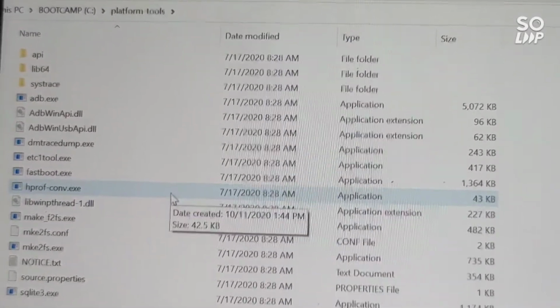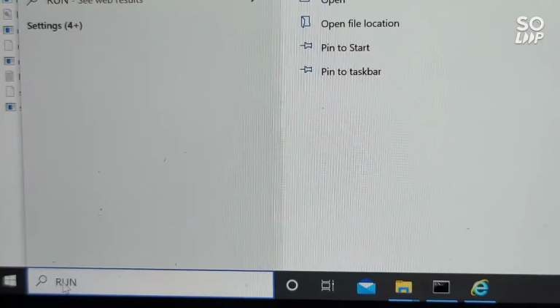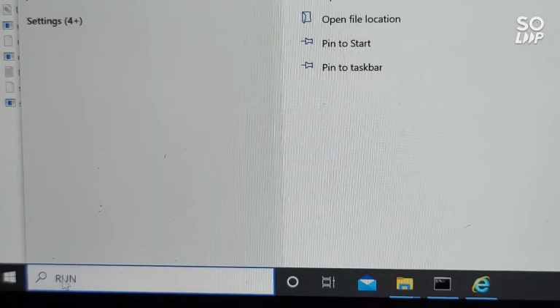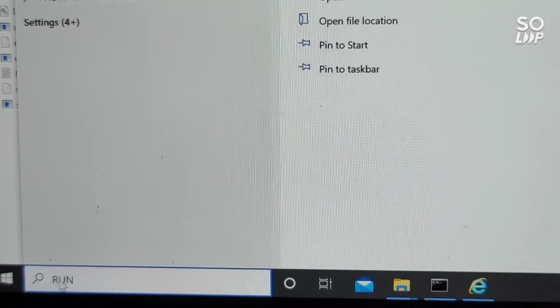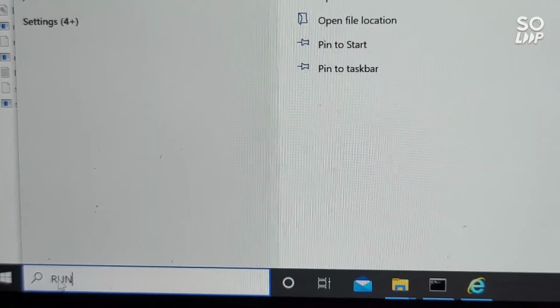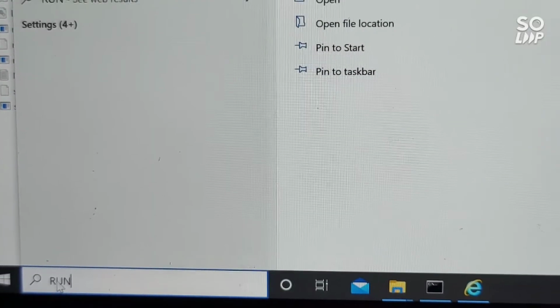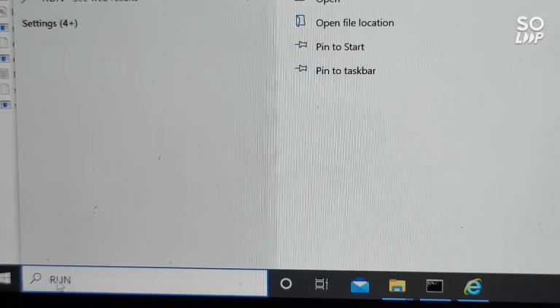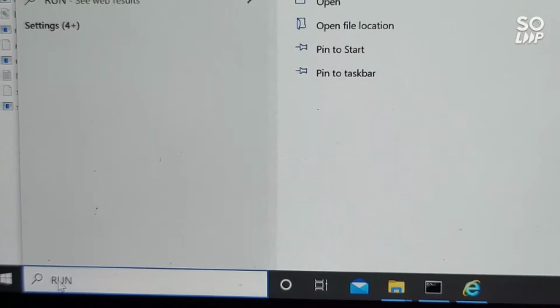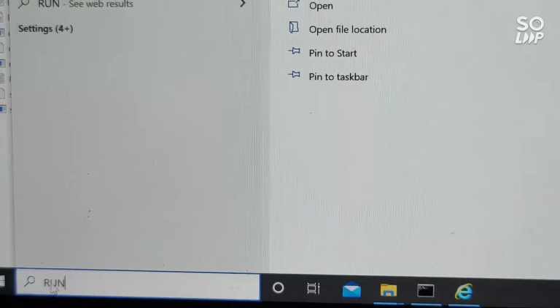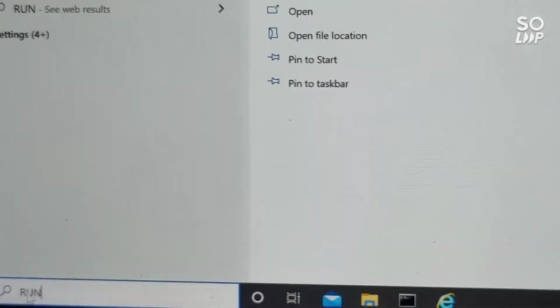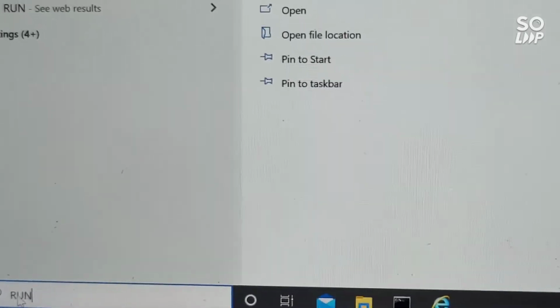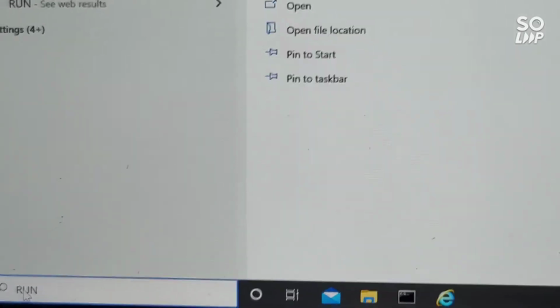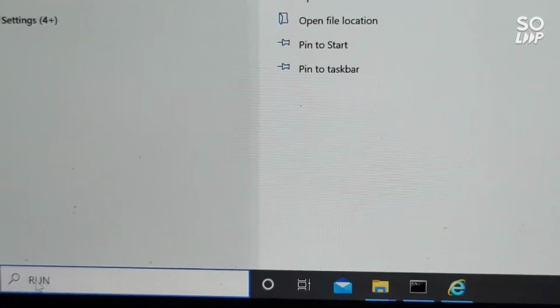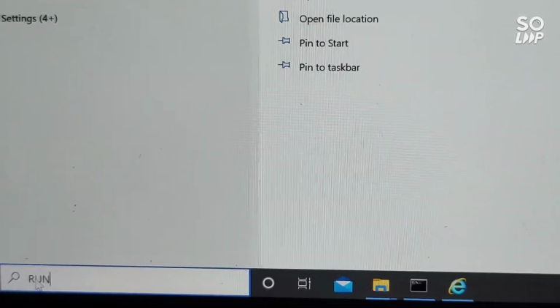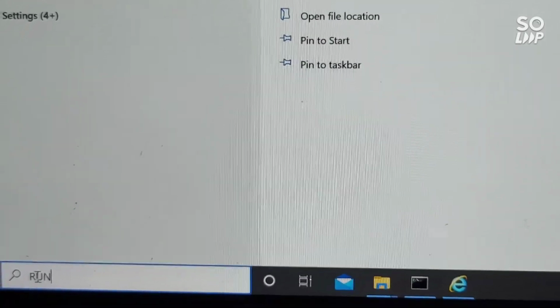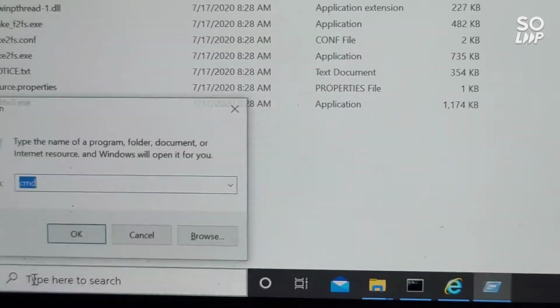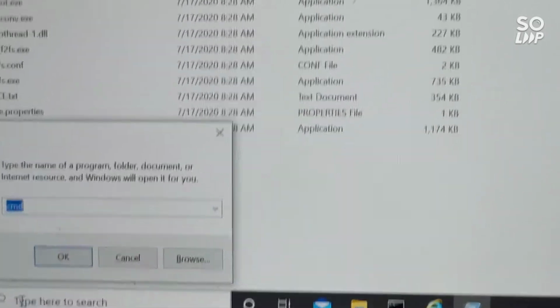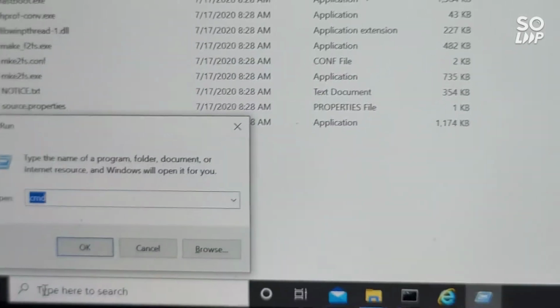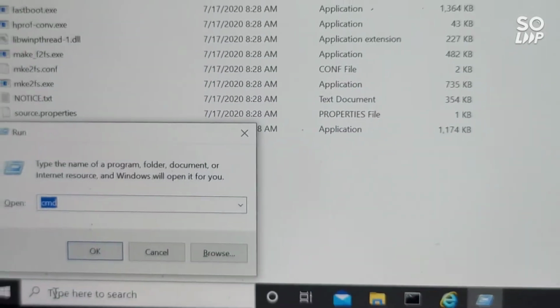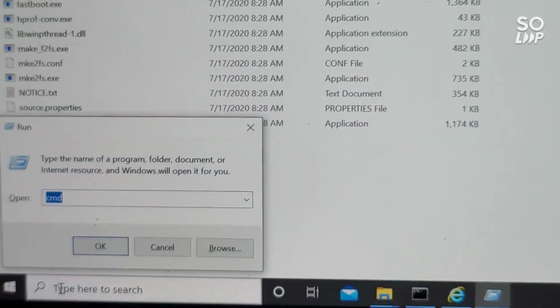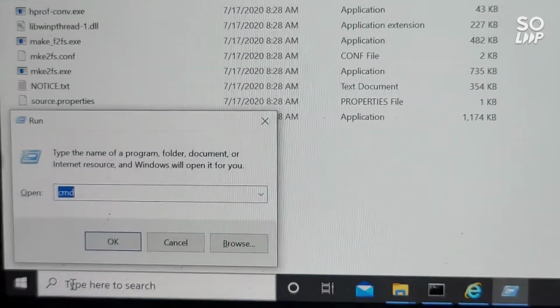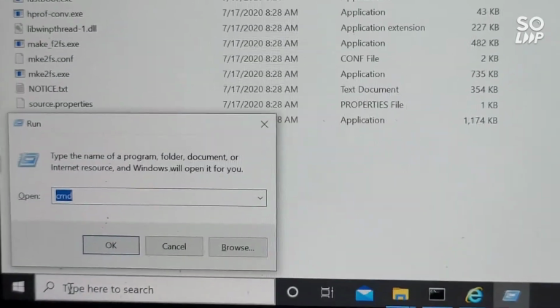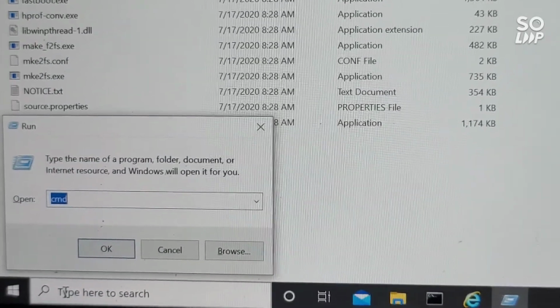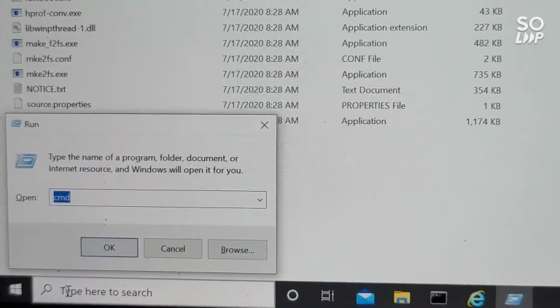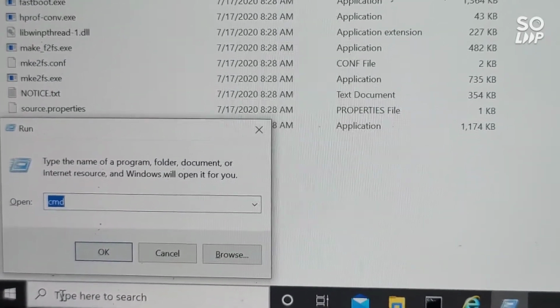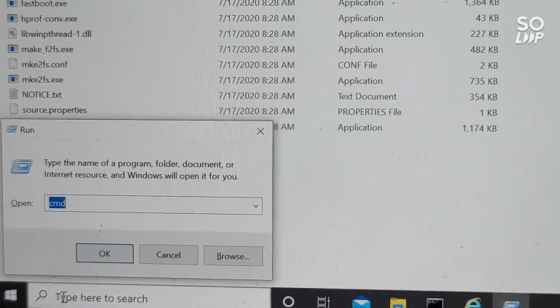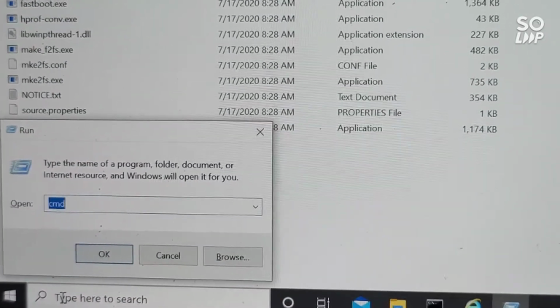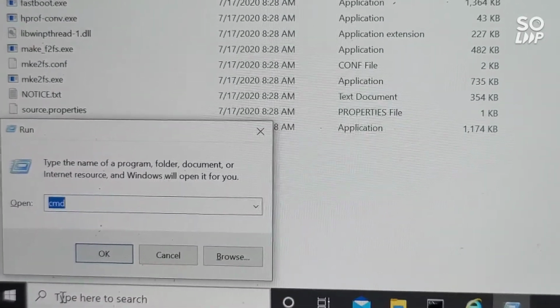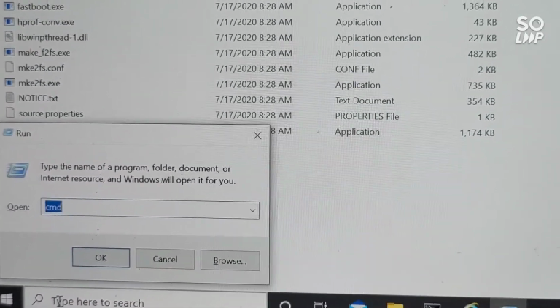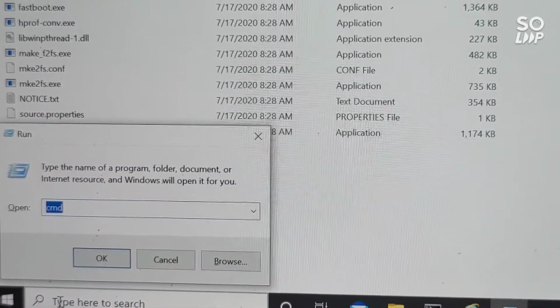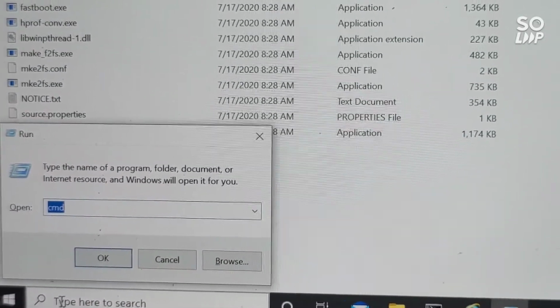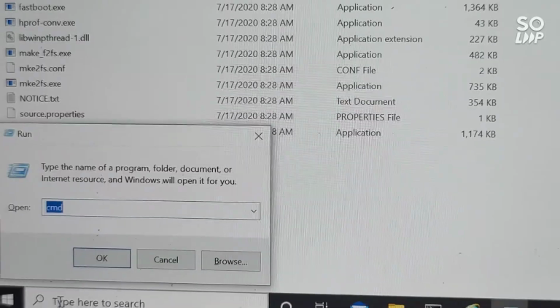On the Start menu, type in Run and then CMD in the box that pops up.